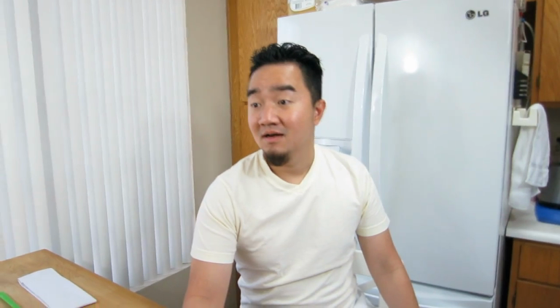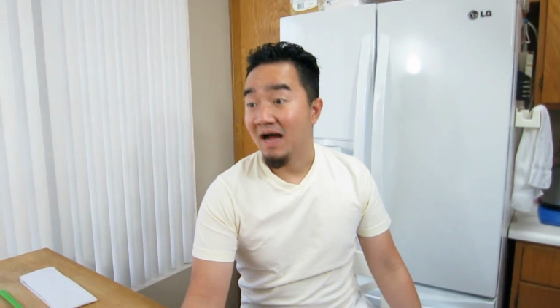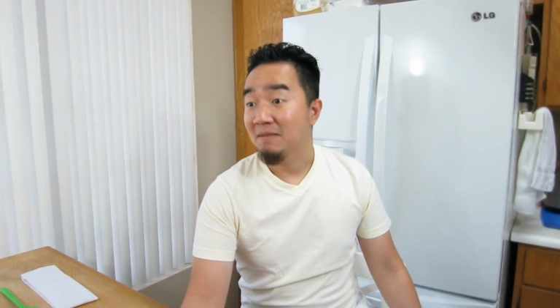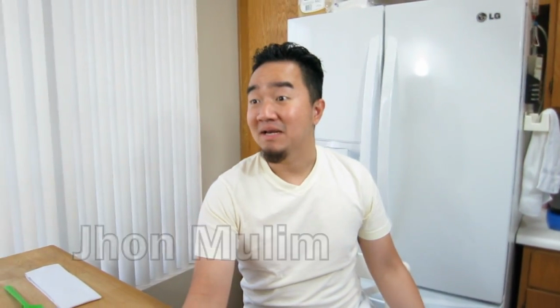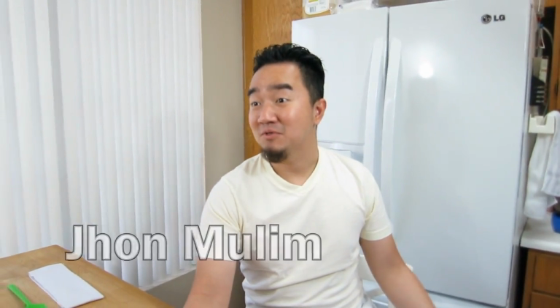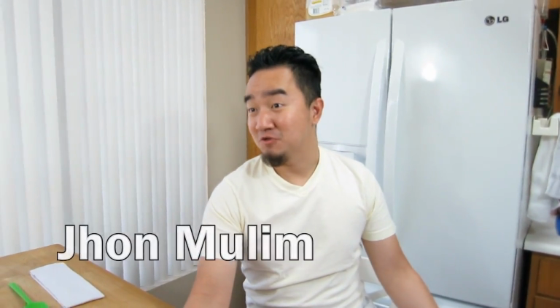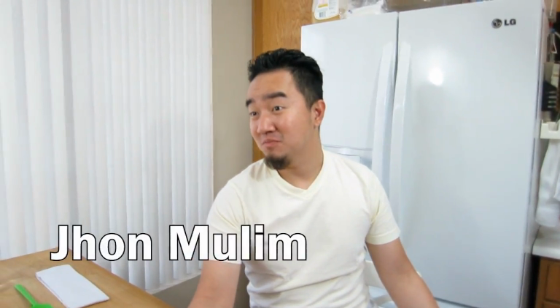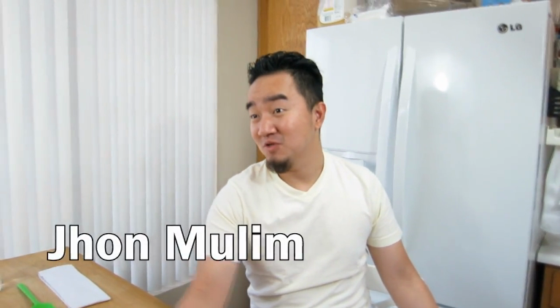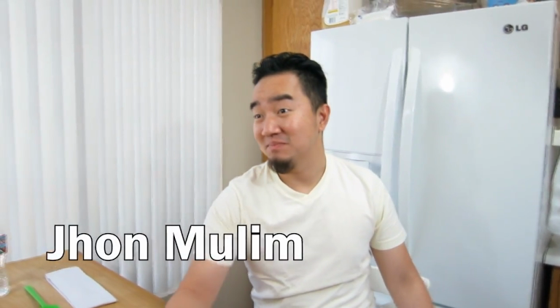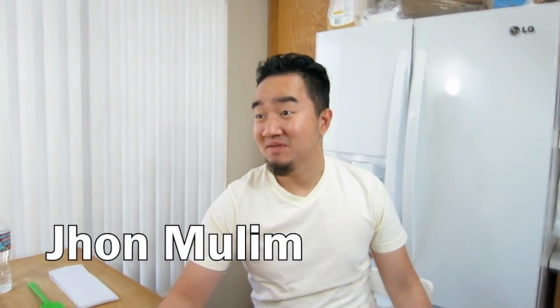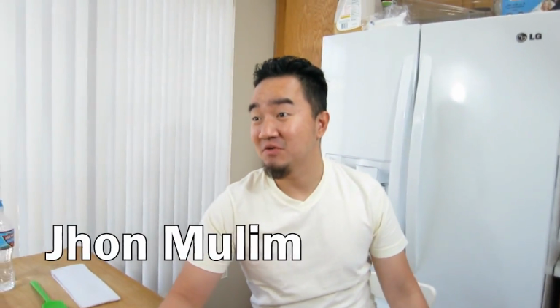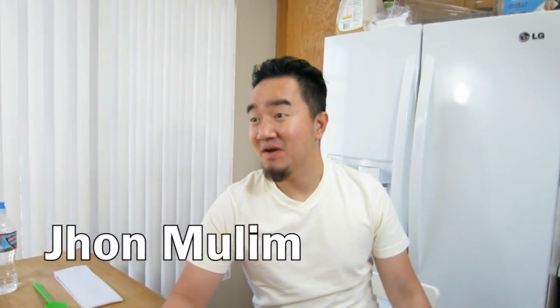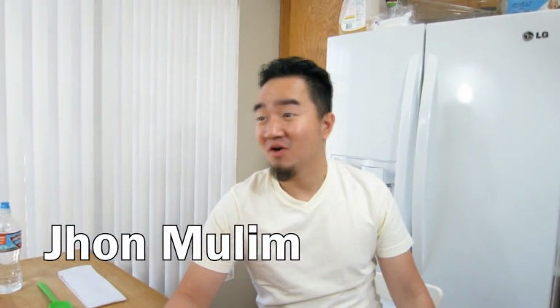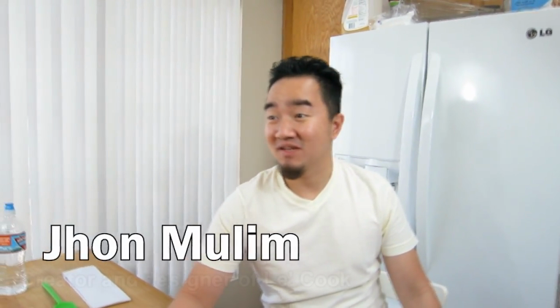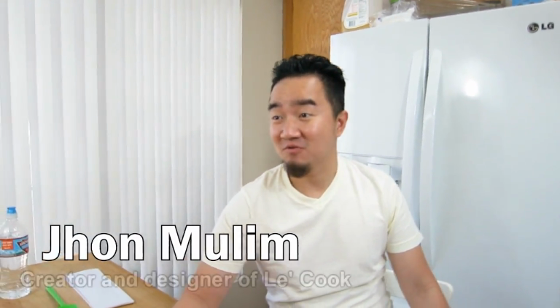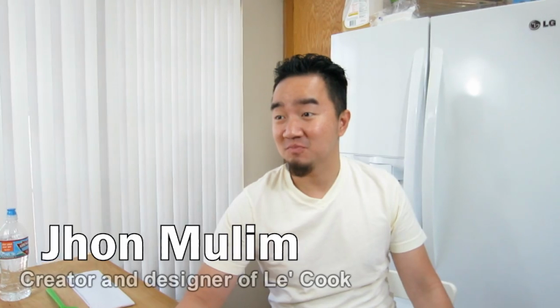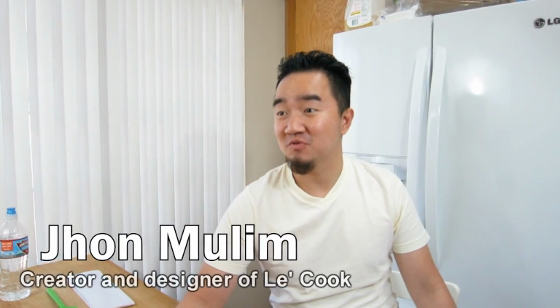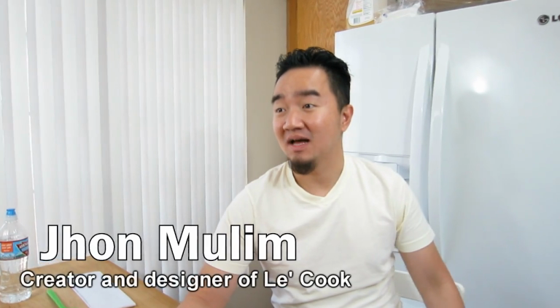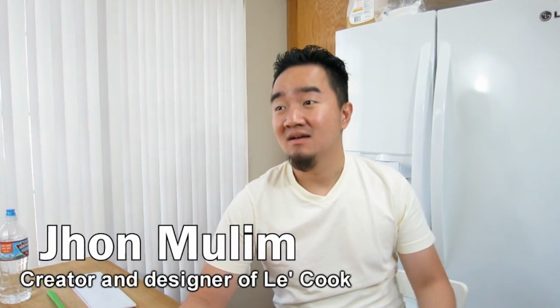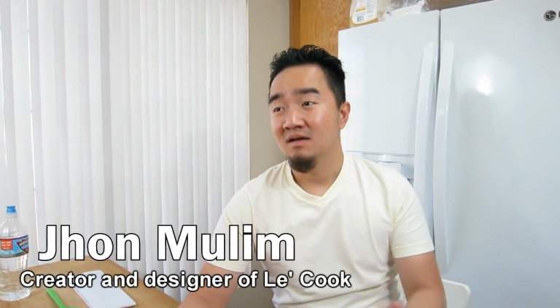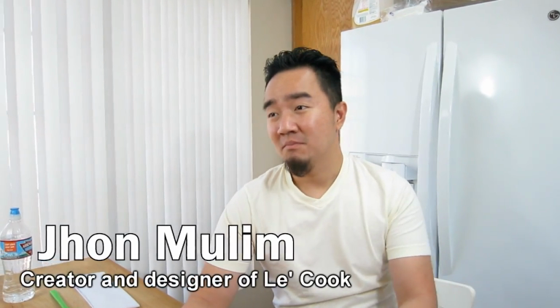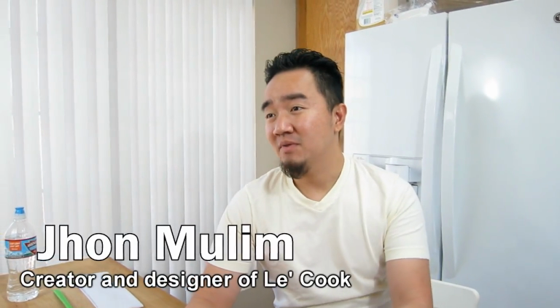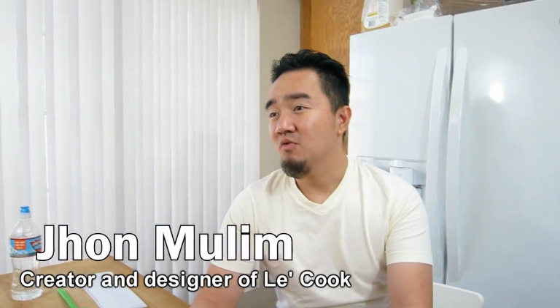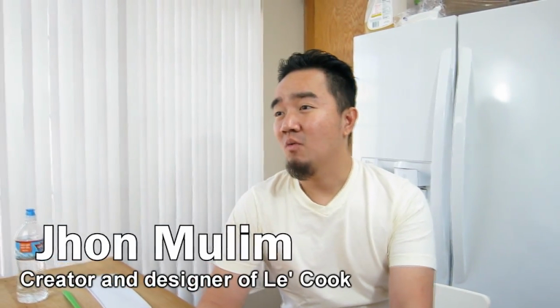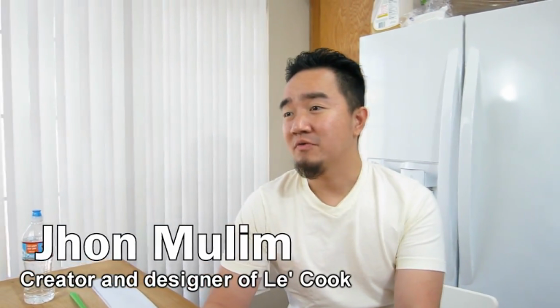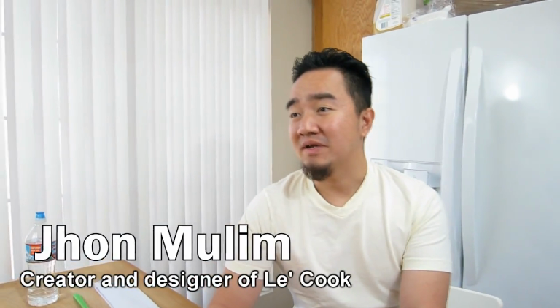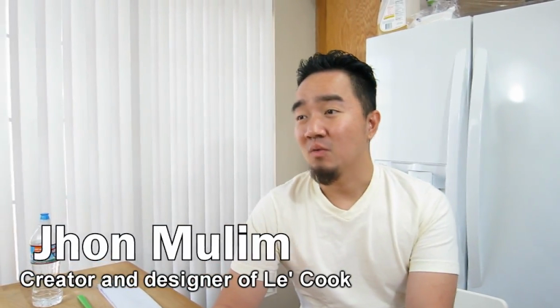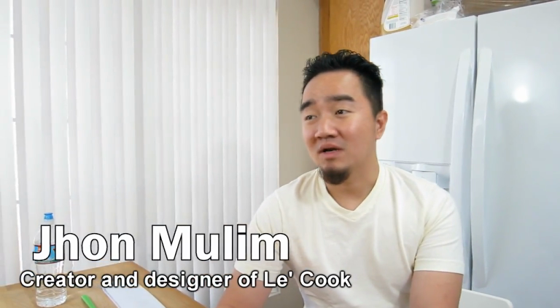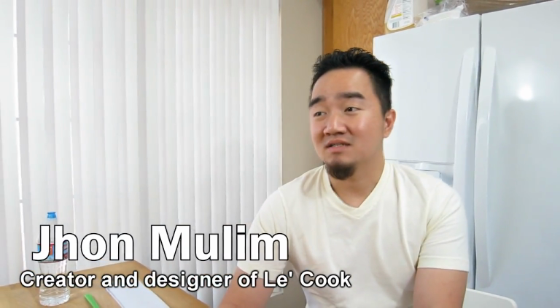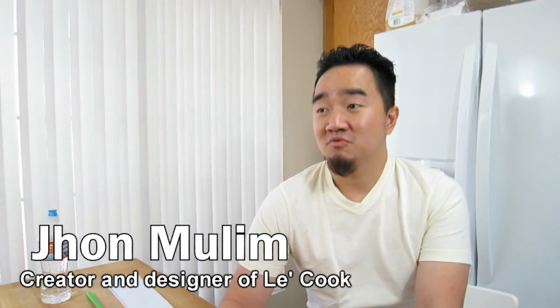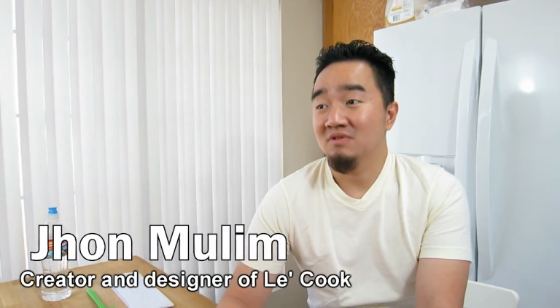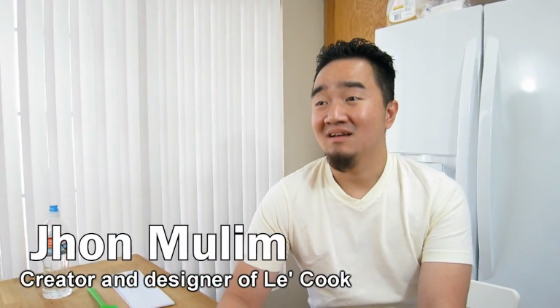Hi, my name is John Mullen, the creator of LeCook Spunula. Maybe you are wondering — what is Spunula?